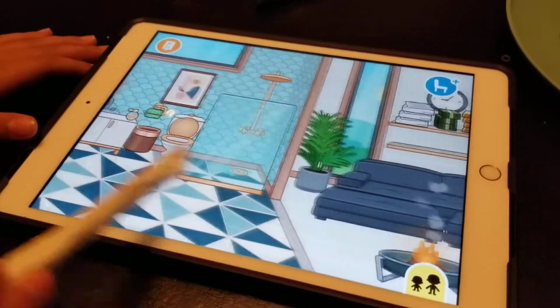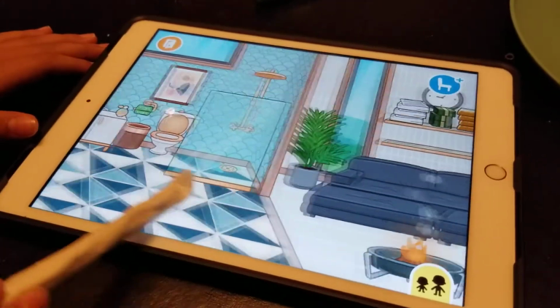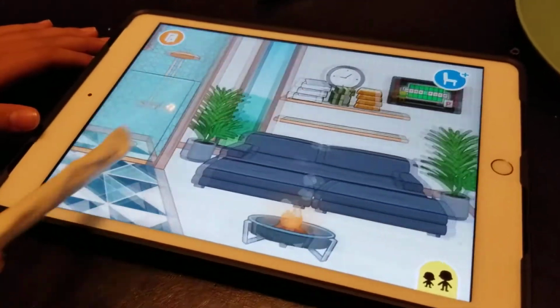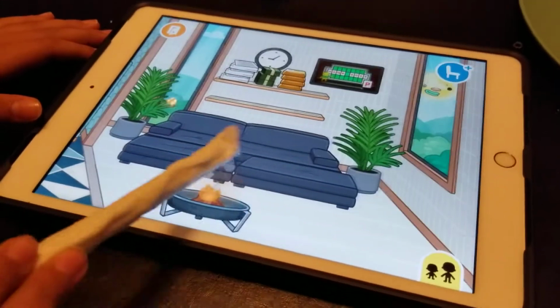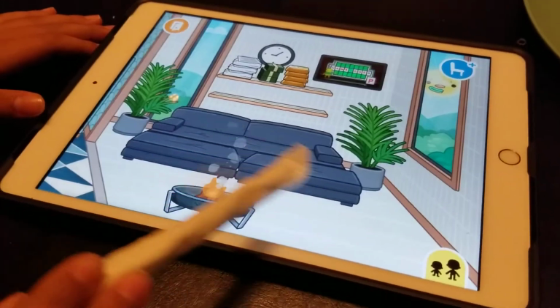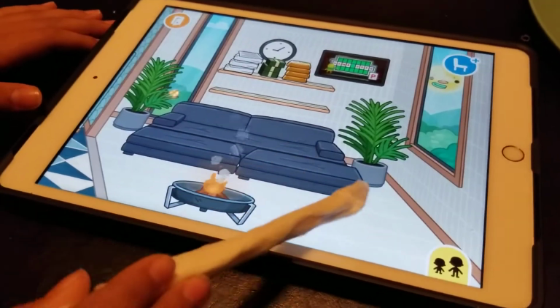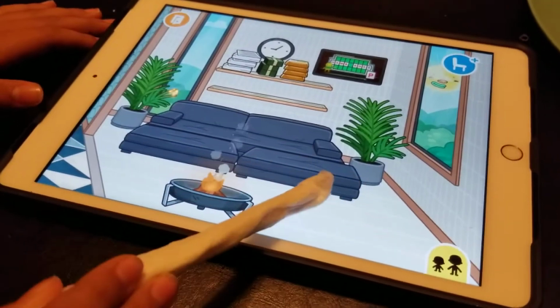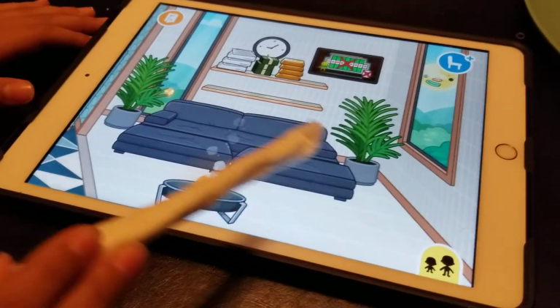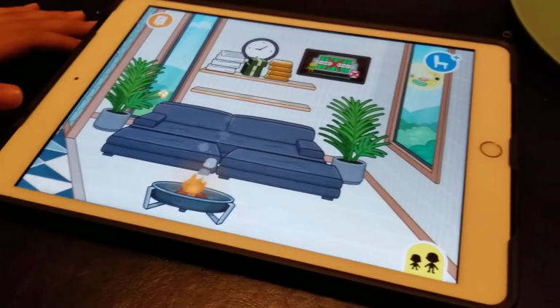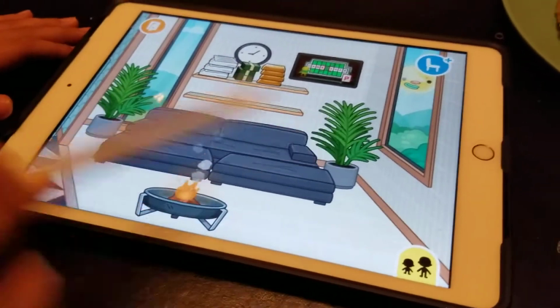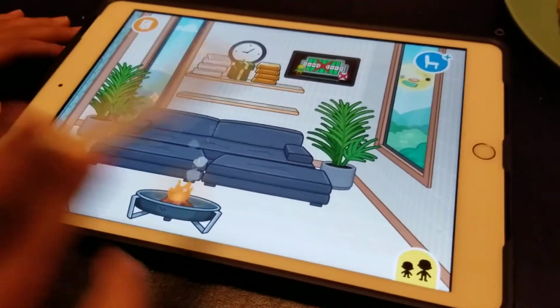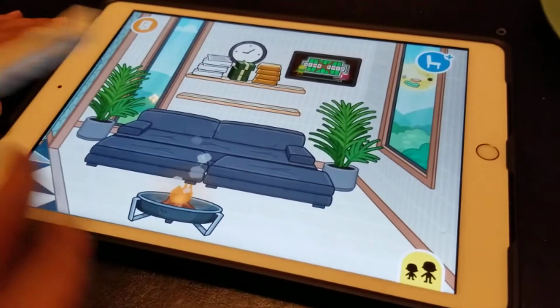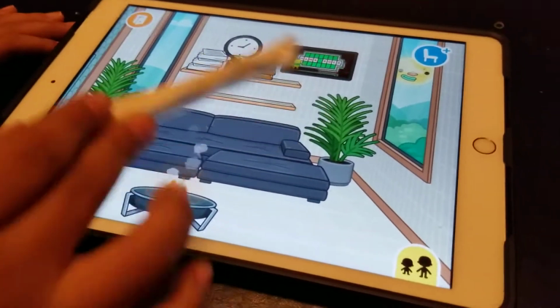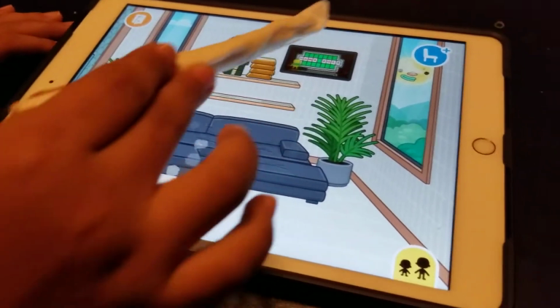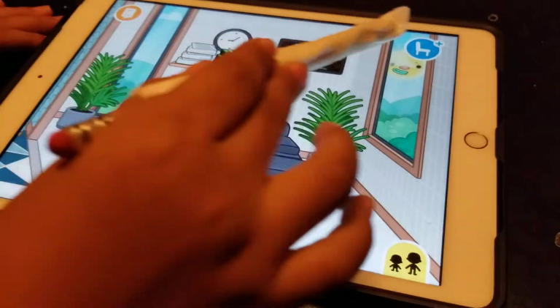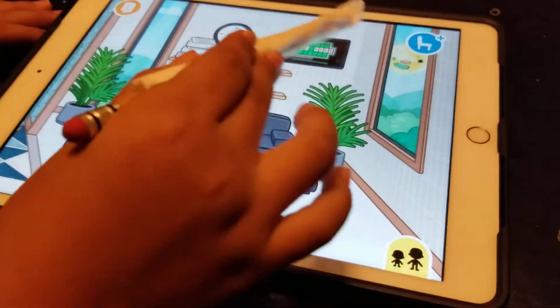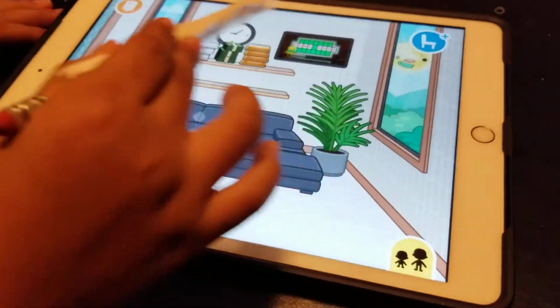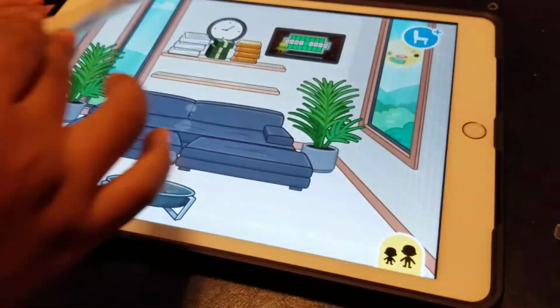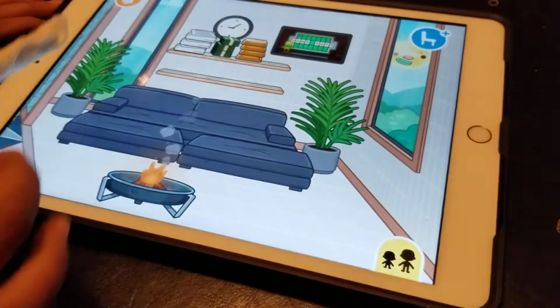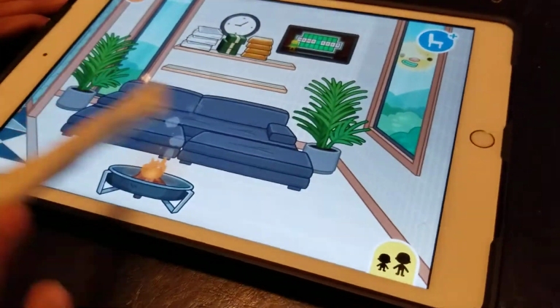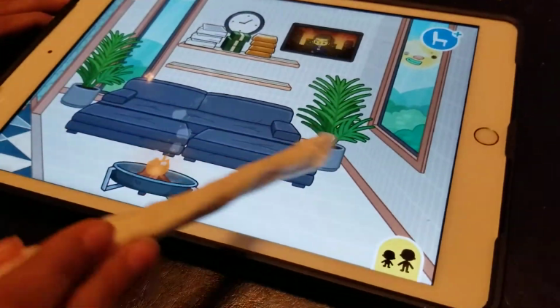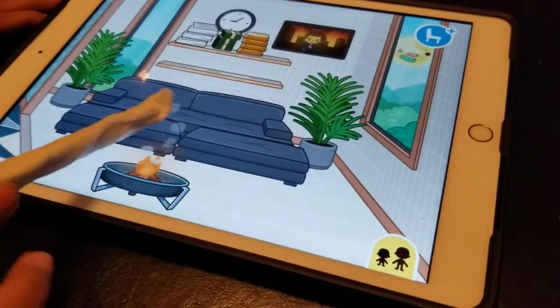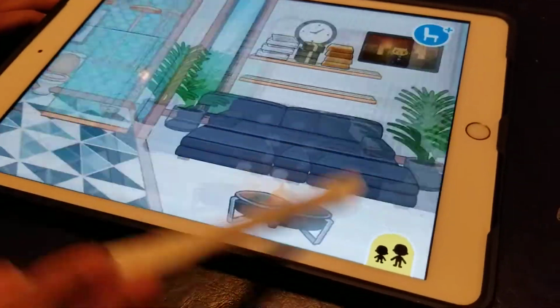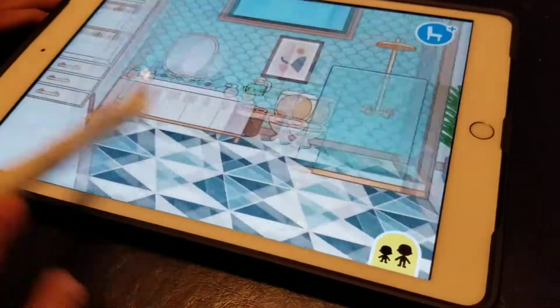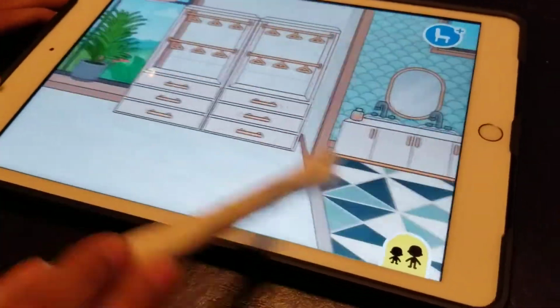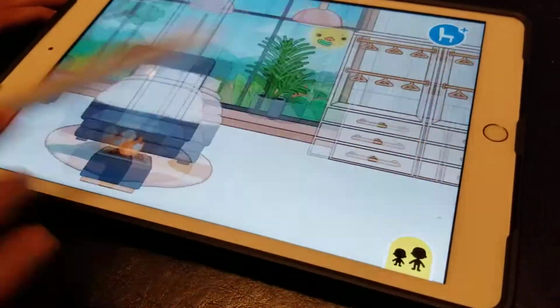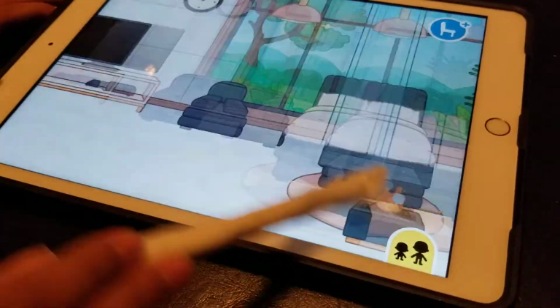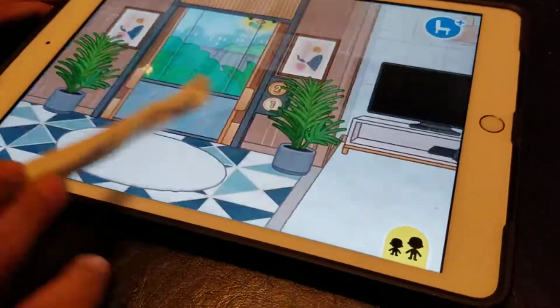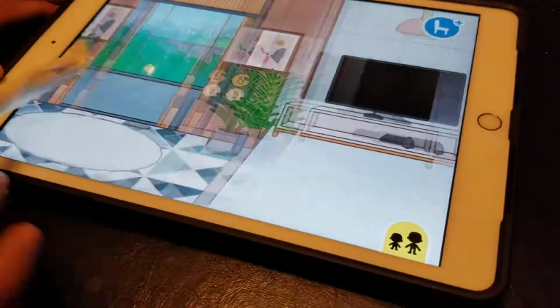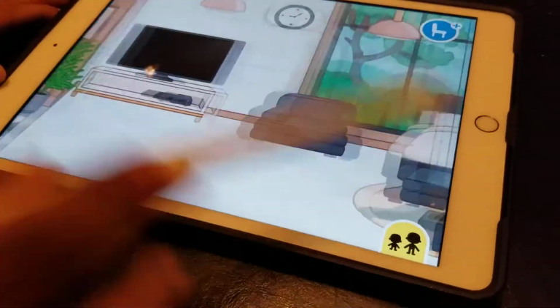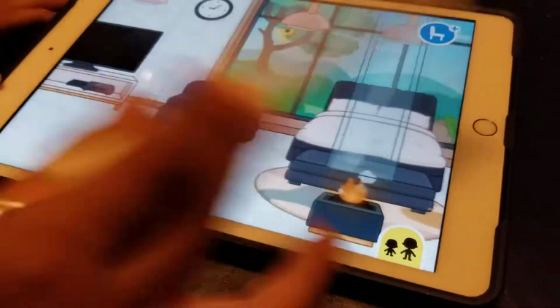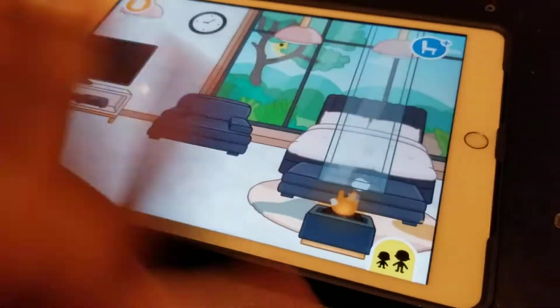And the last one — here is the living room. I hope you like it. Bye guys.